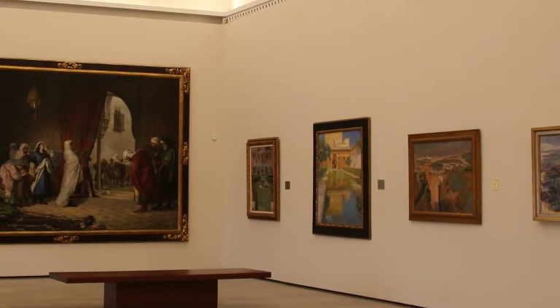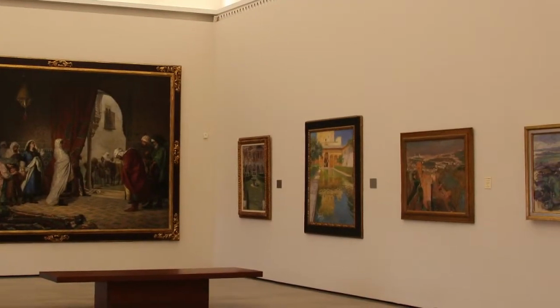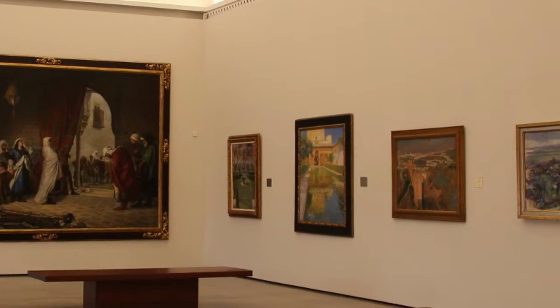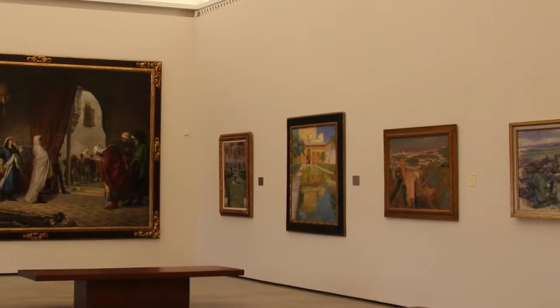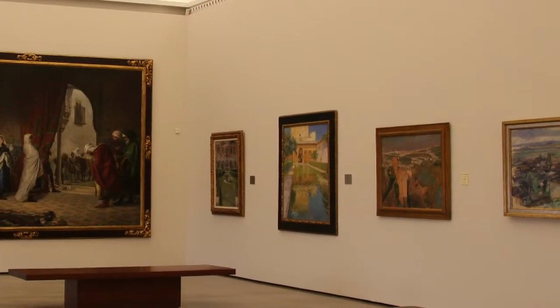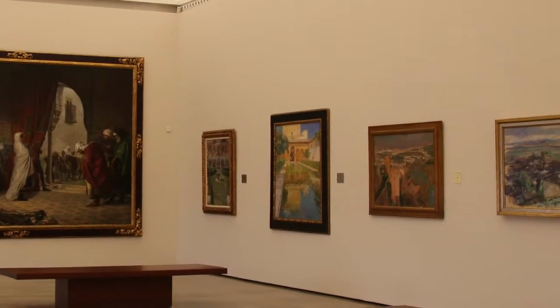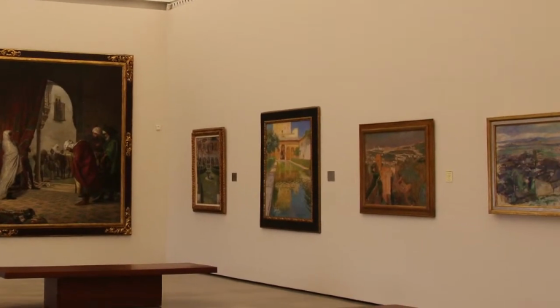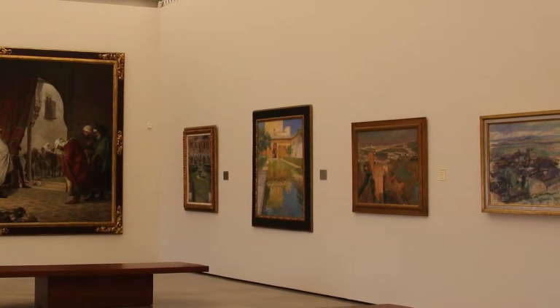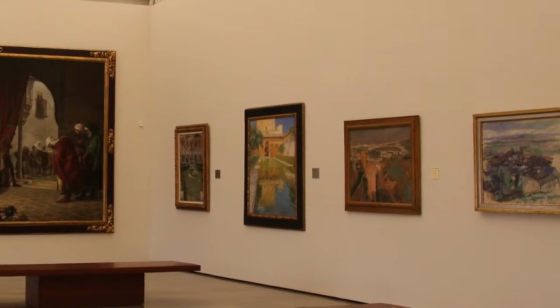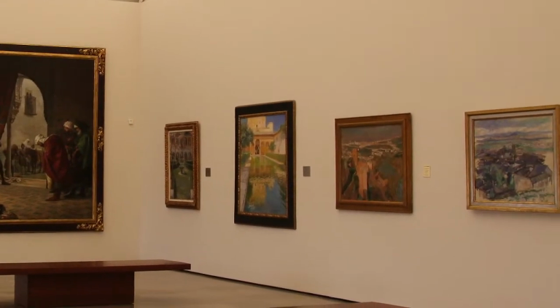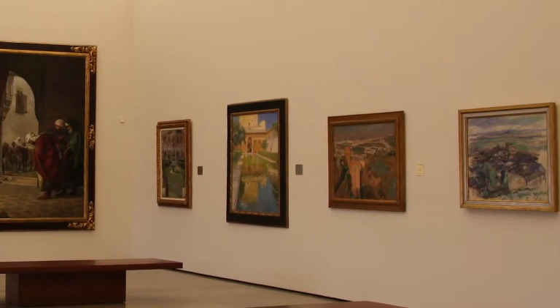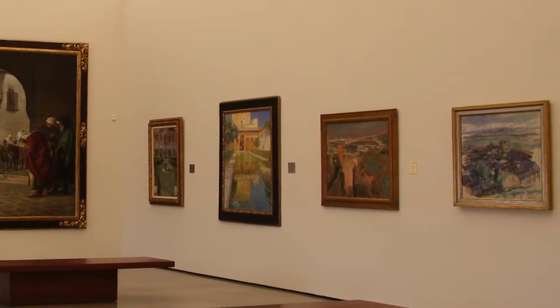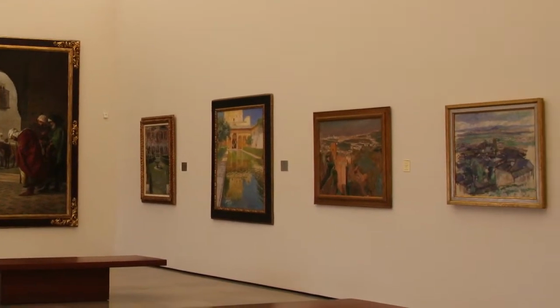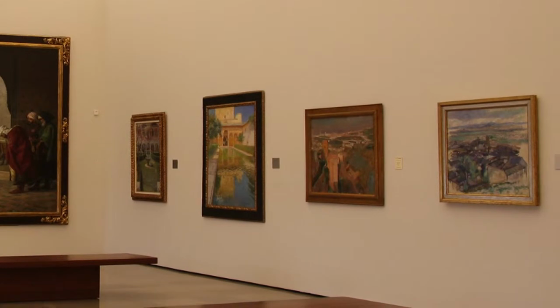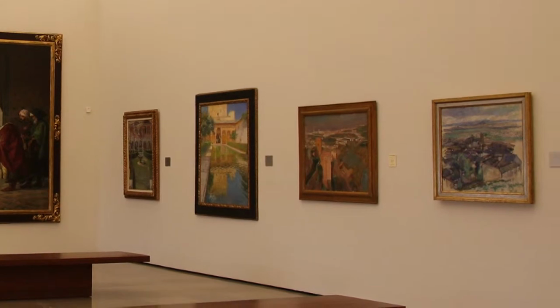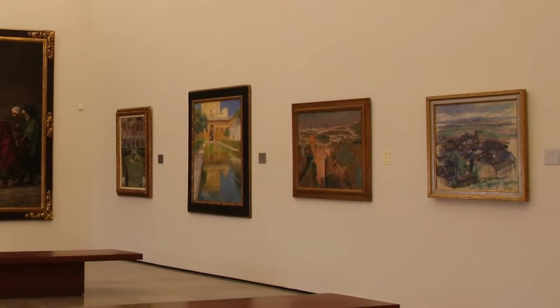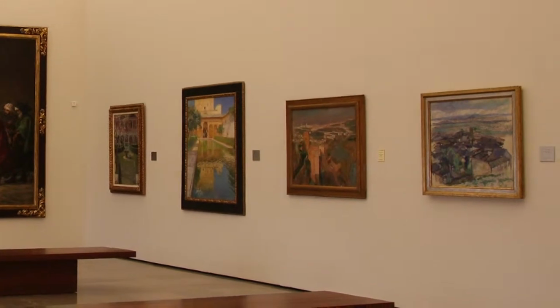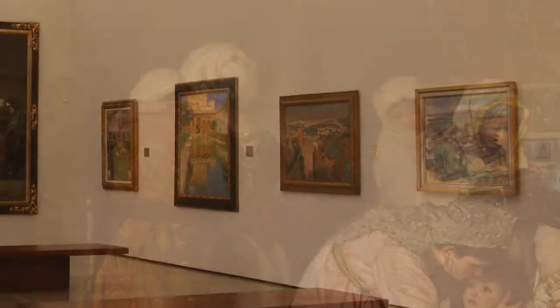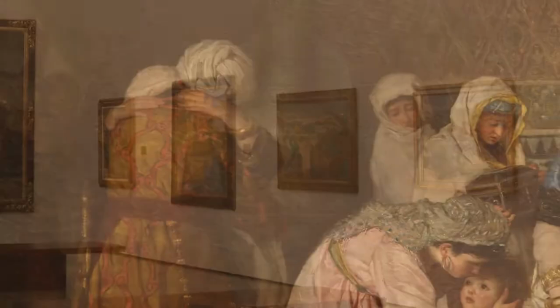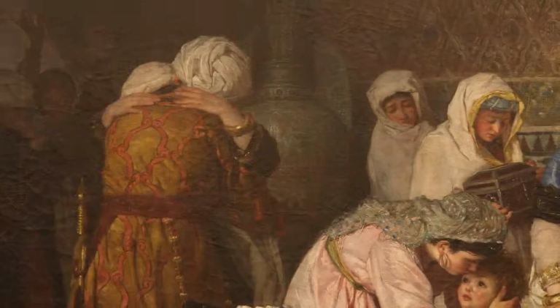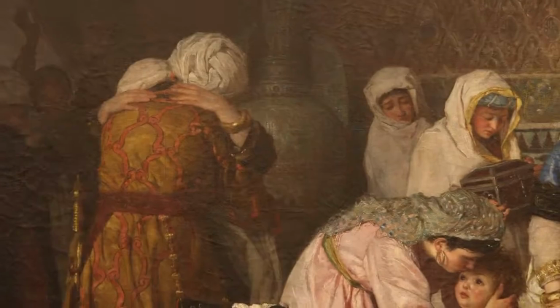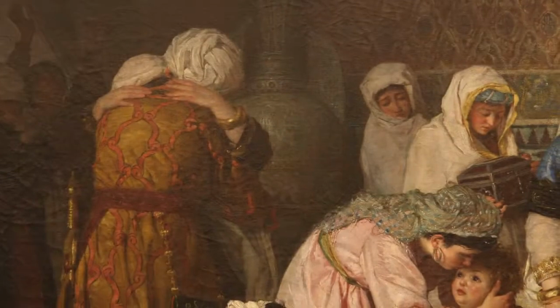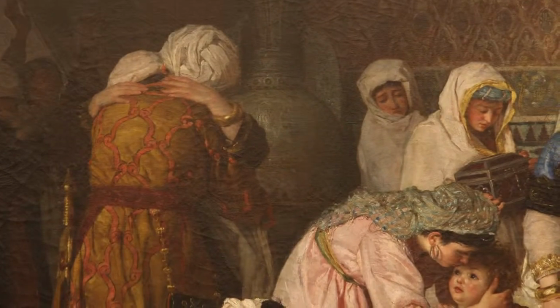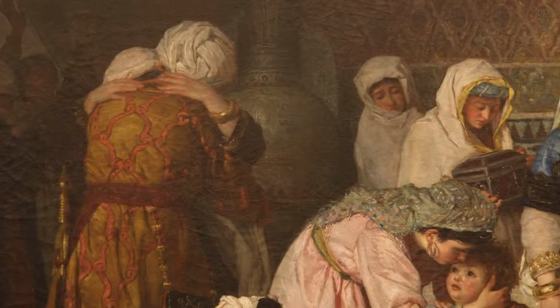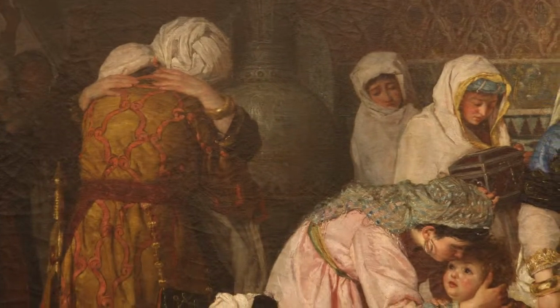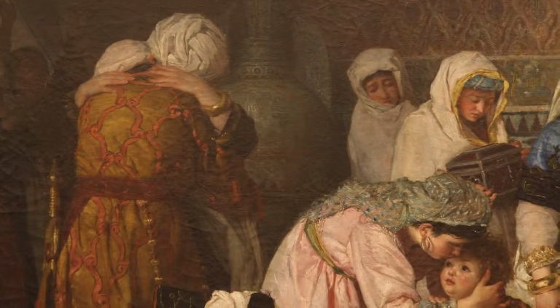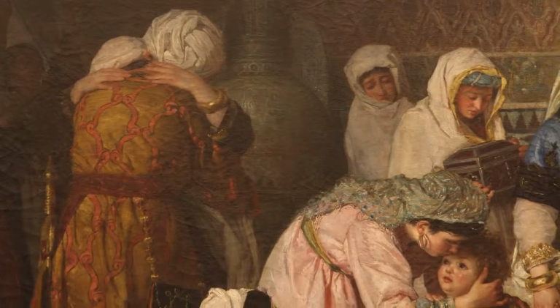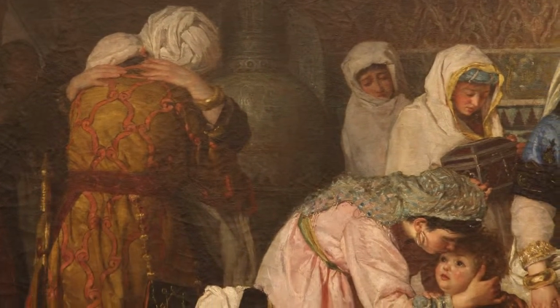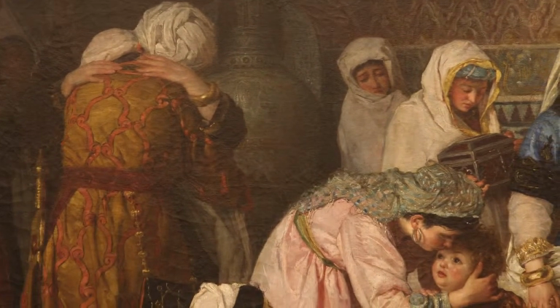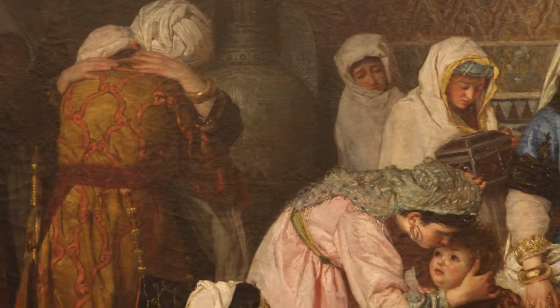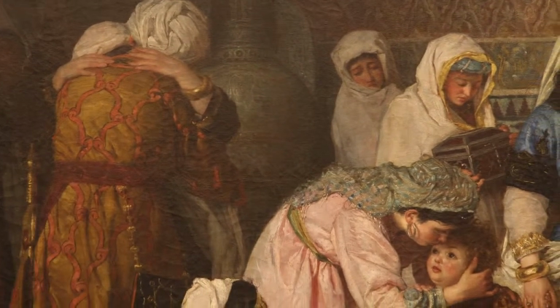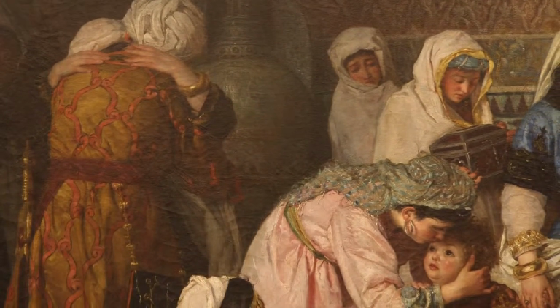In one of the rooms the theme is Granada, immortalized by artists that project its image internationally.